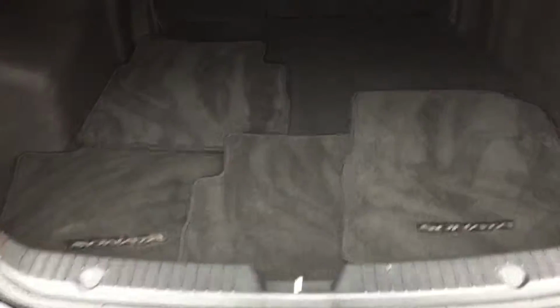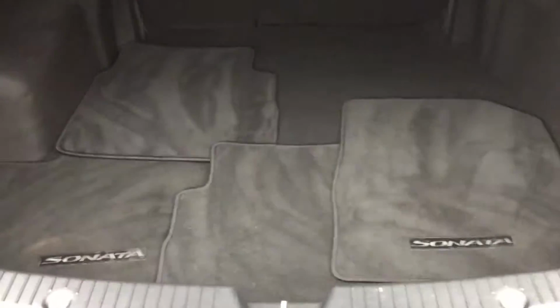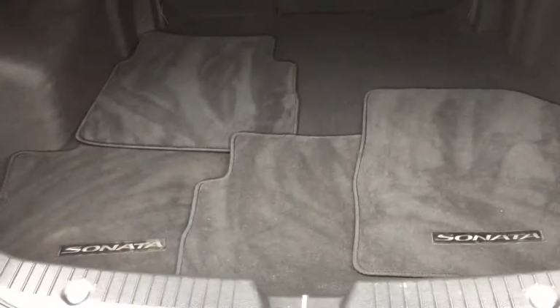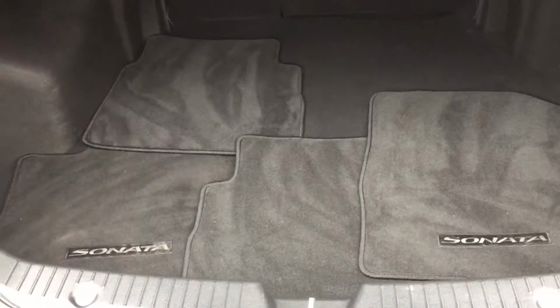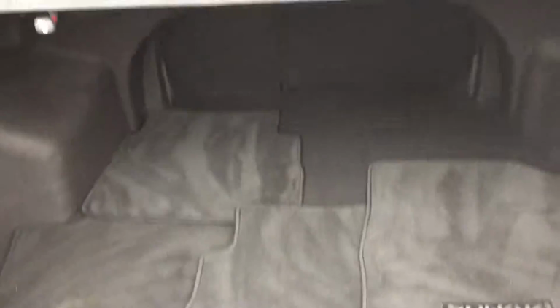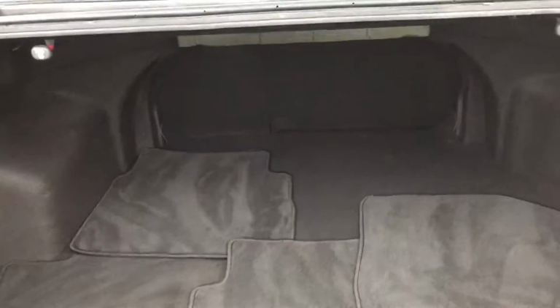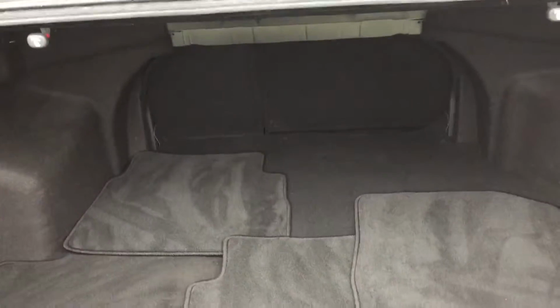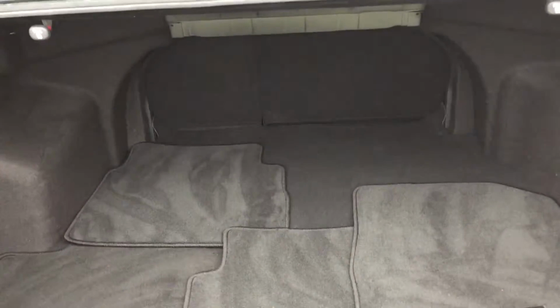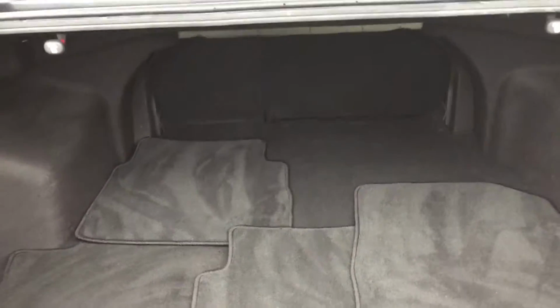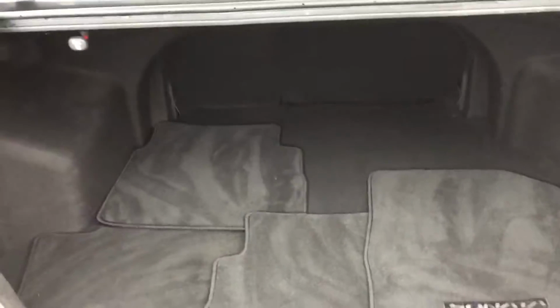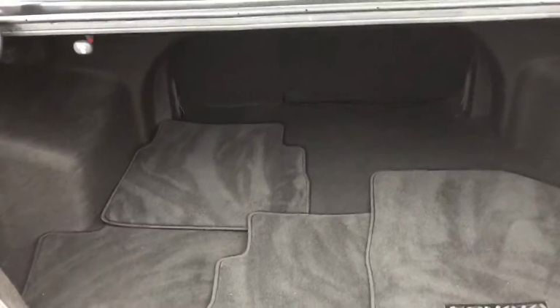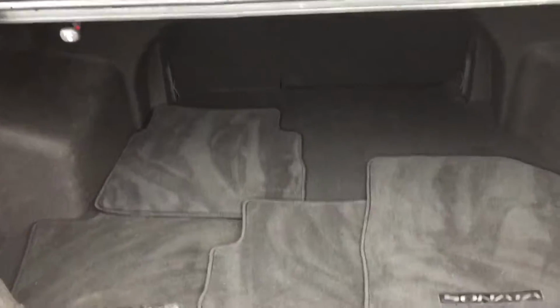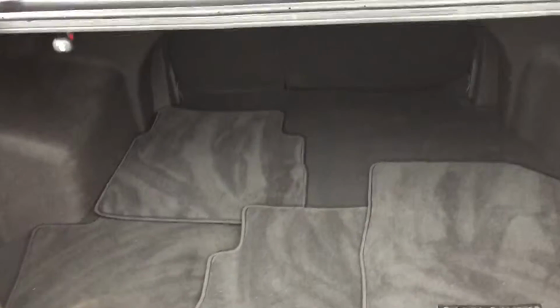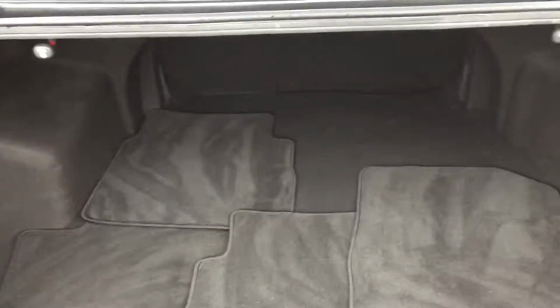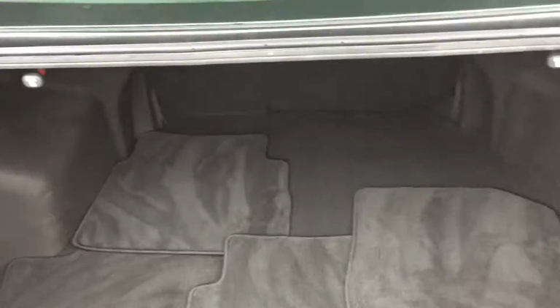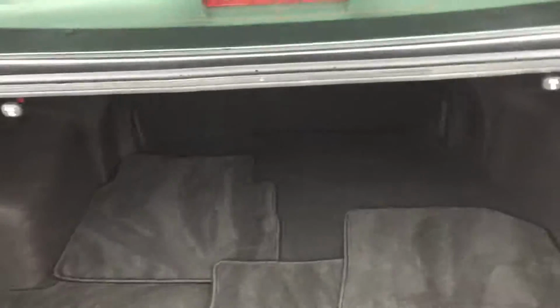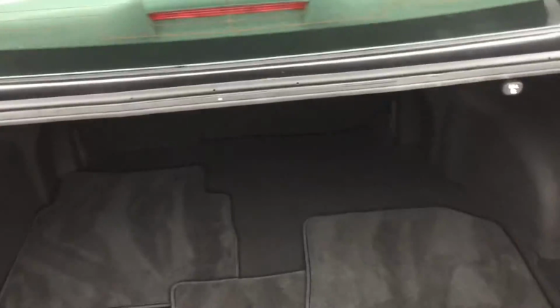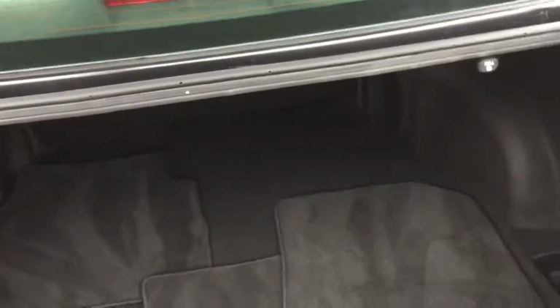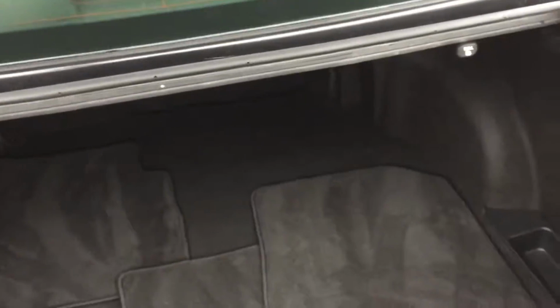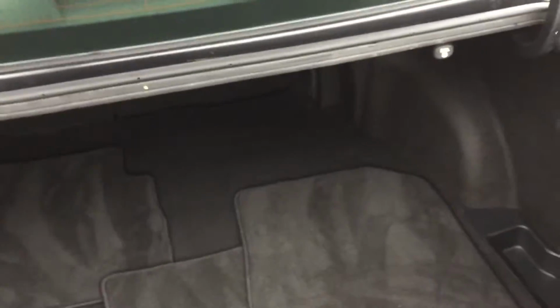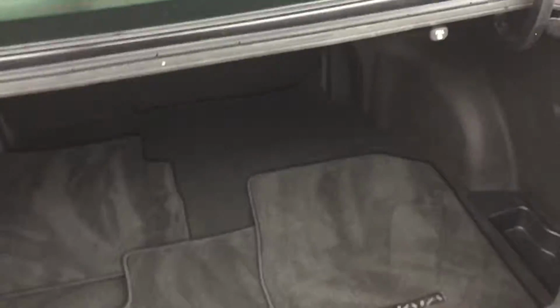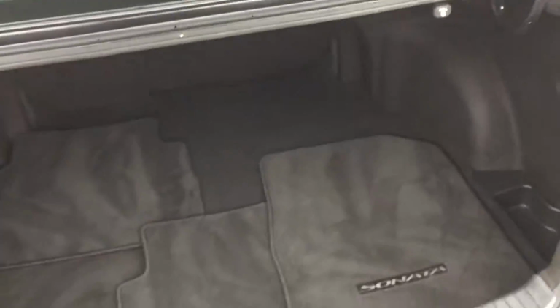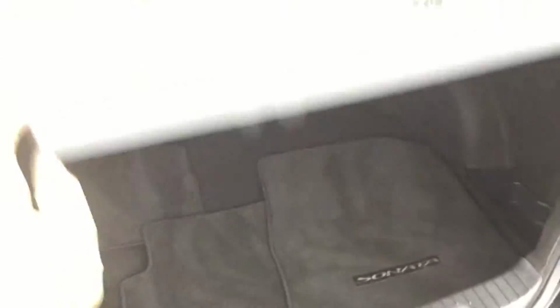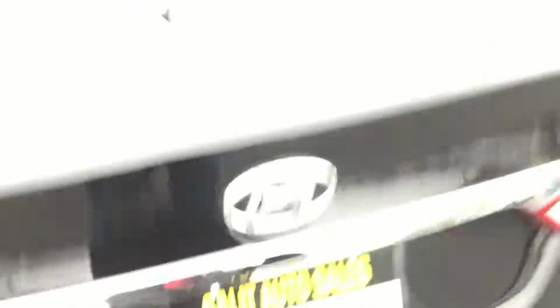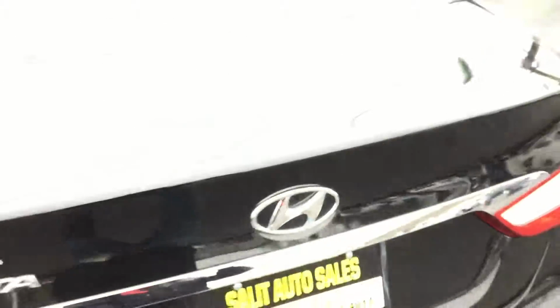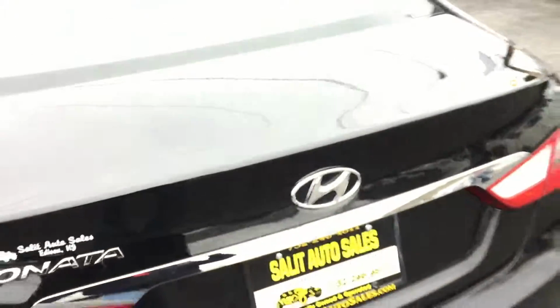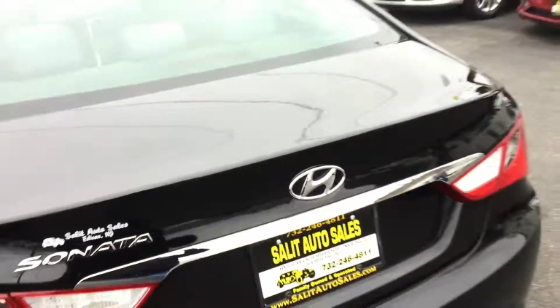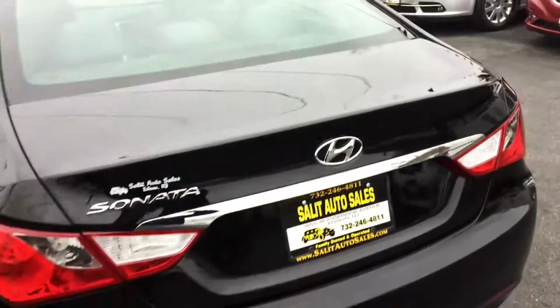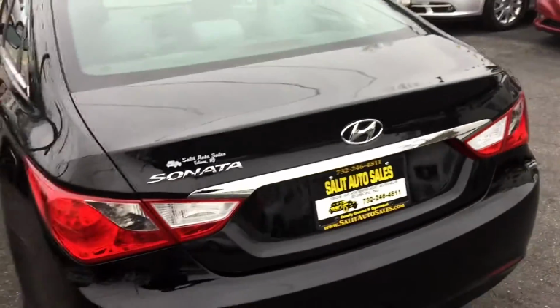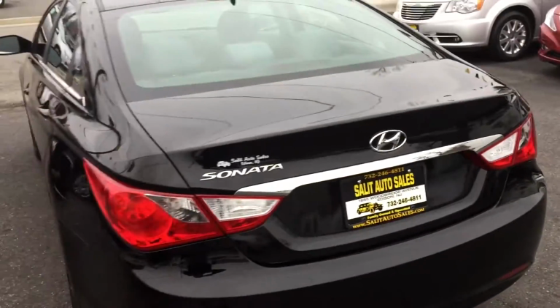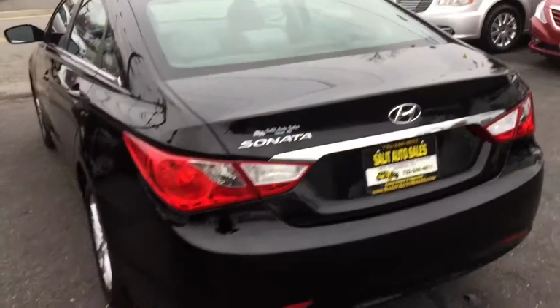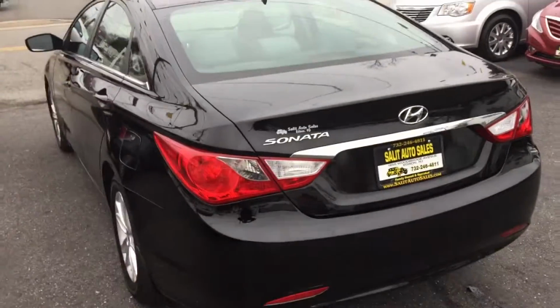All the formats are here. Beautiful deep trunk. The rear seats do fold down, so you get a nice pass-through to the trunk.